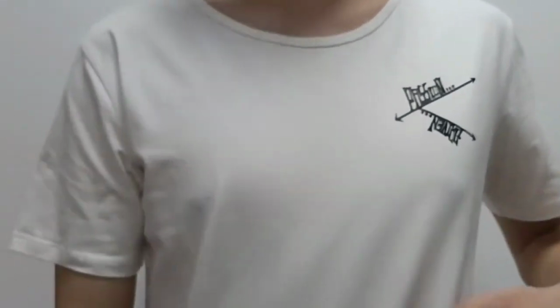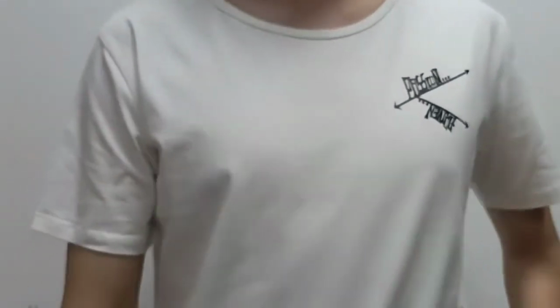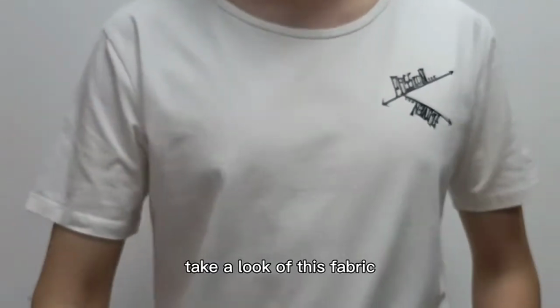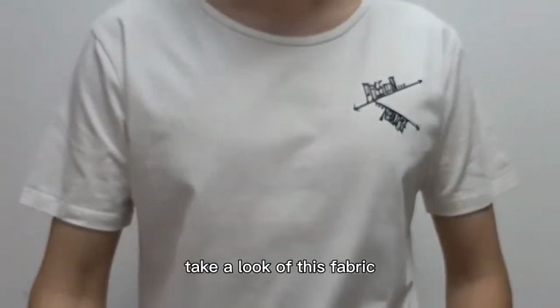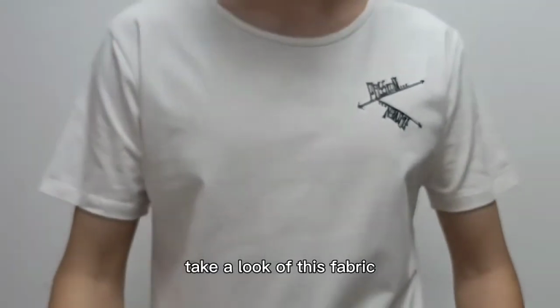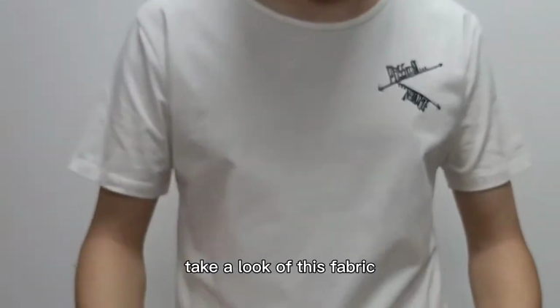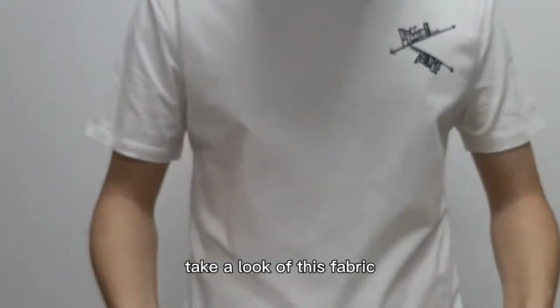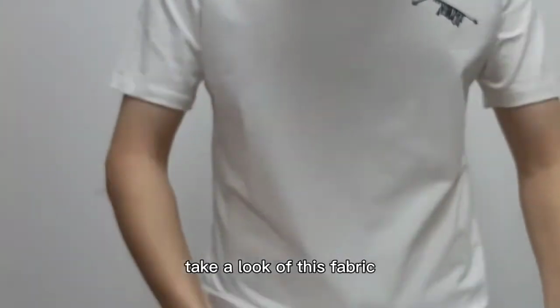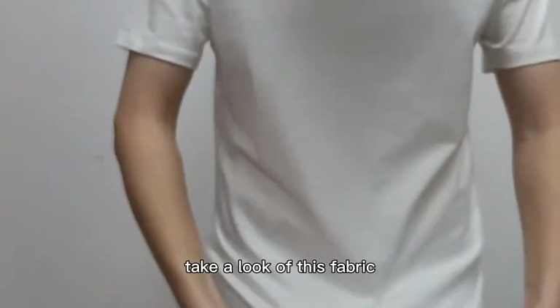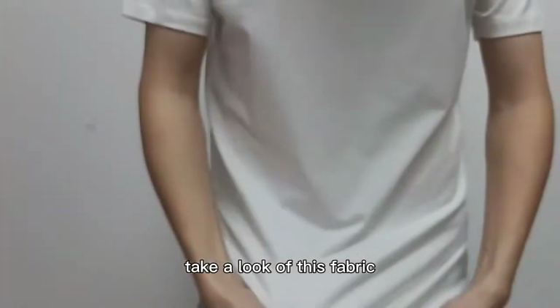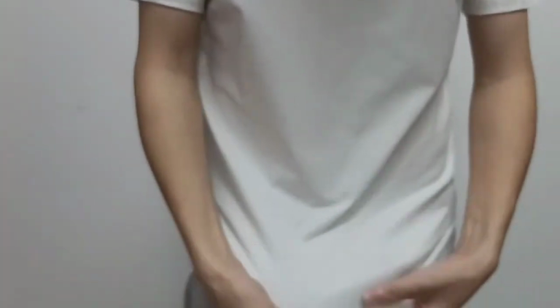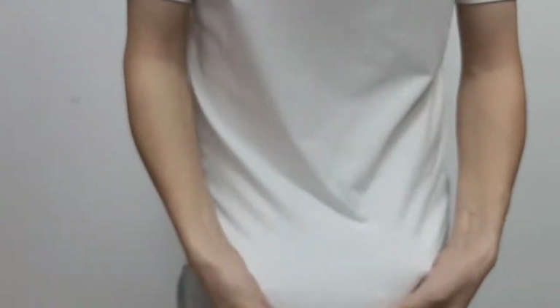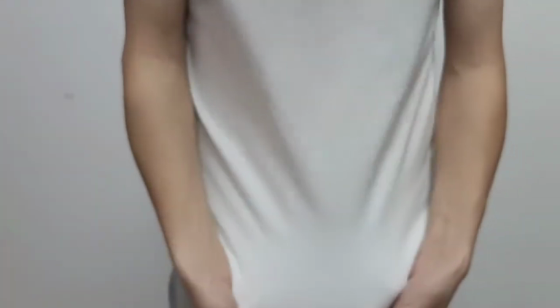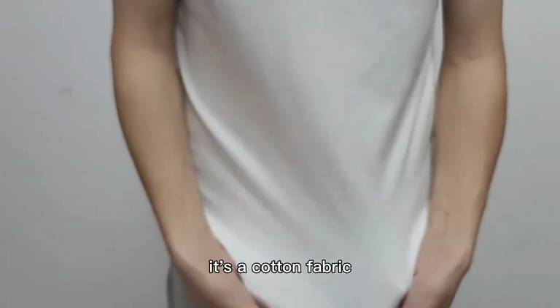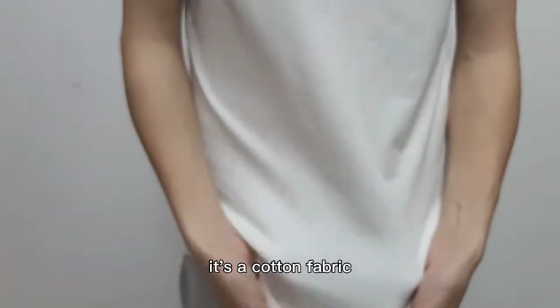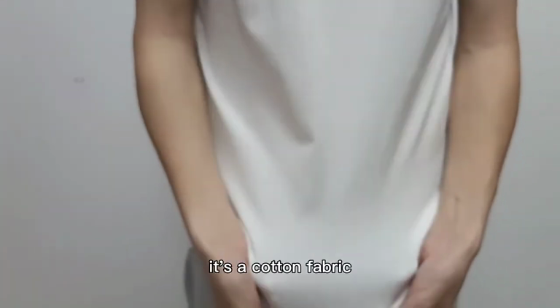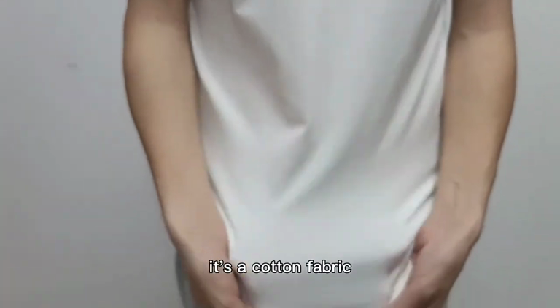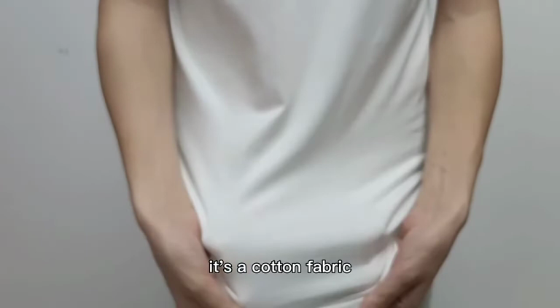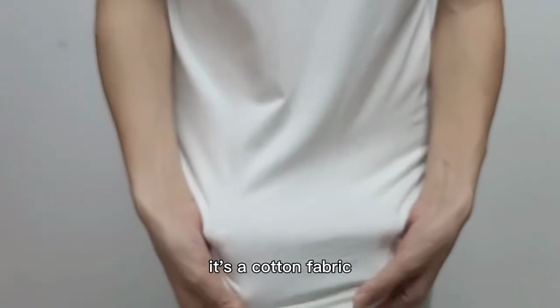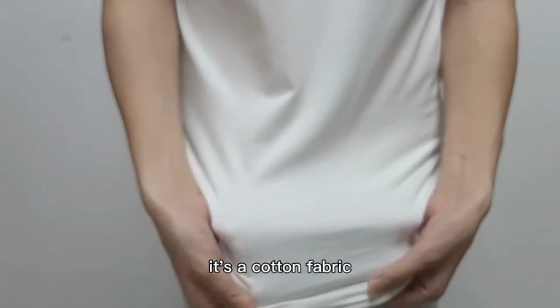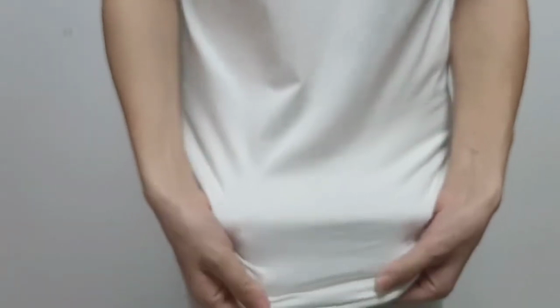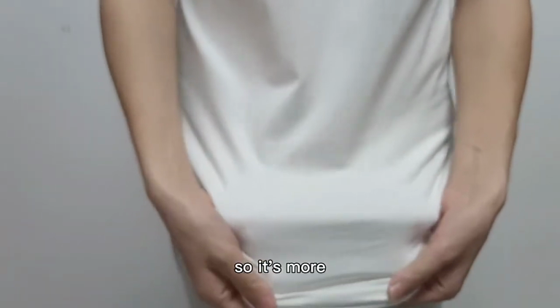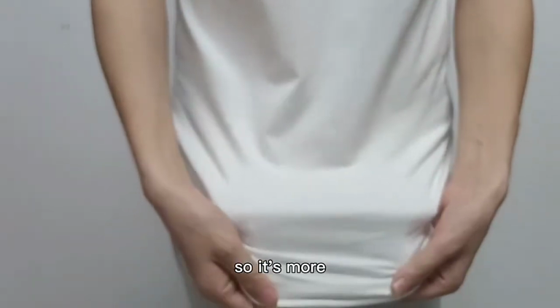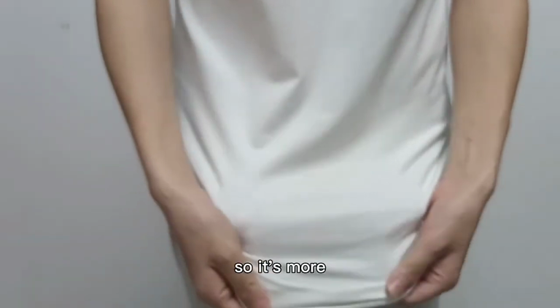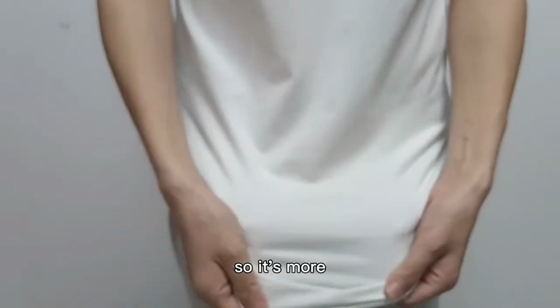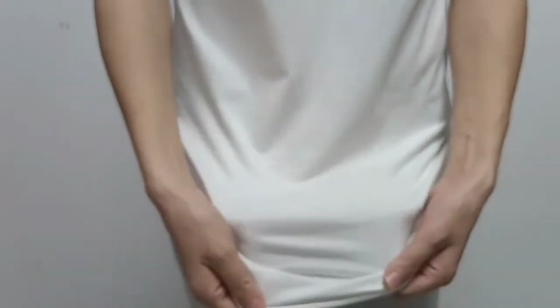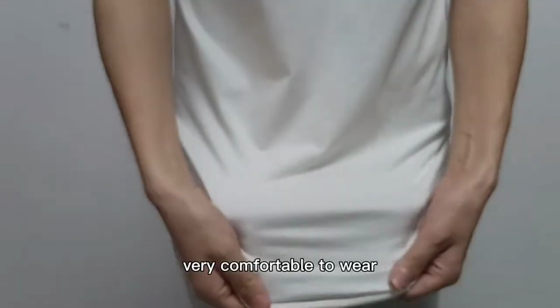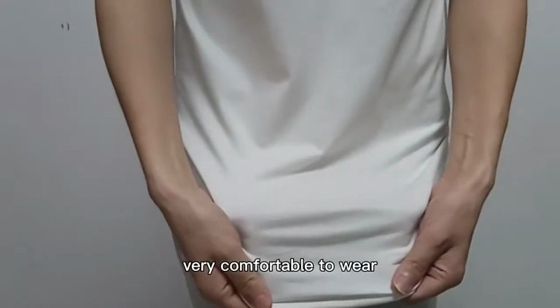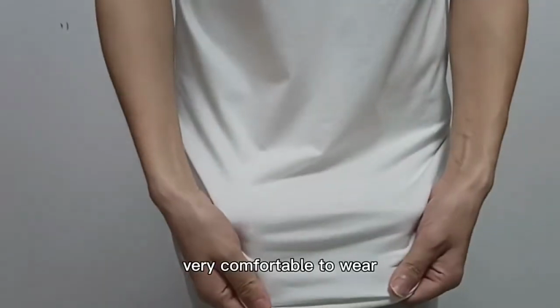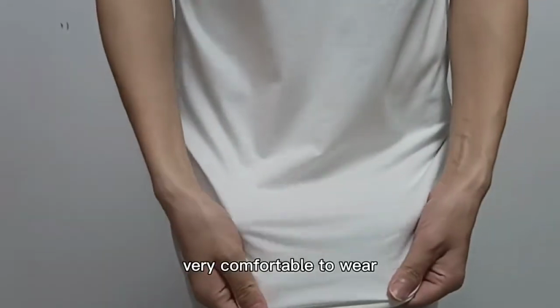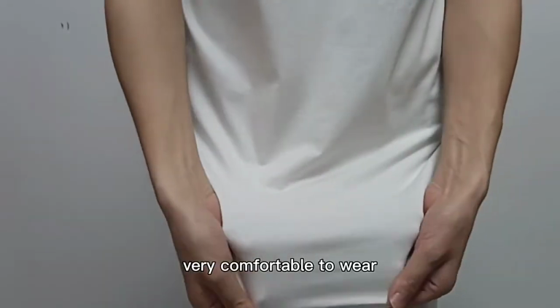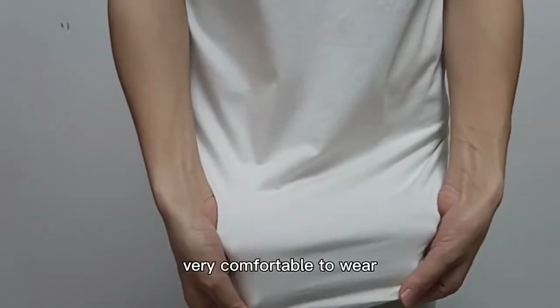Take a look at this fabric. It's a cotton fabric, so it's very comfortable to wear.